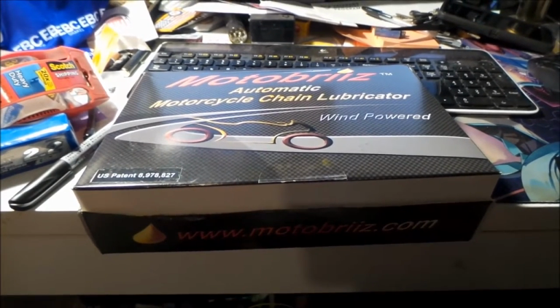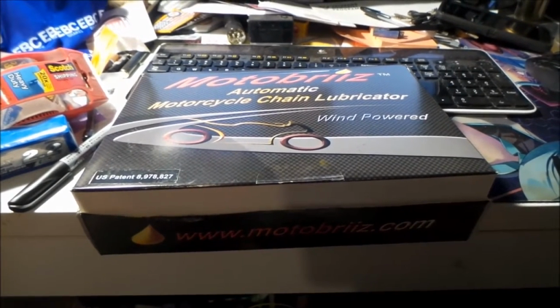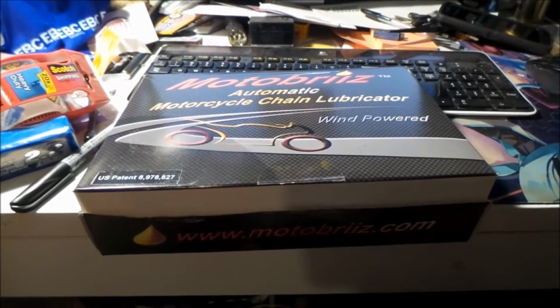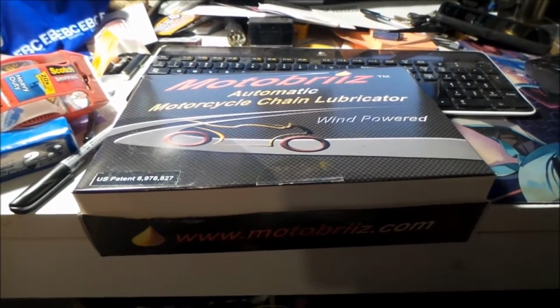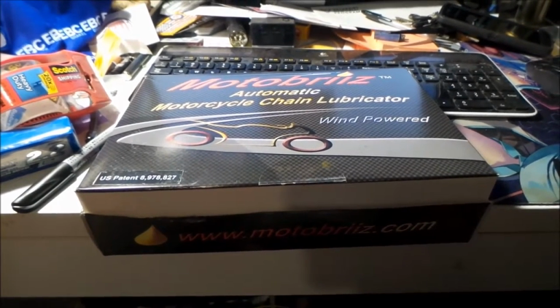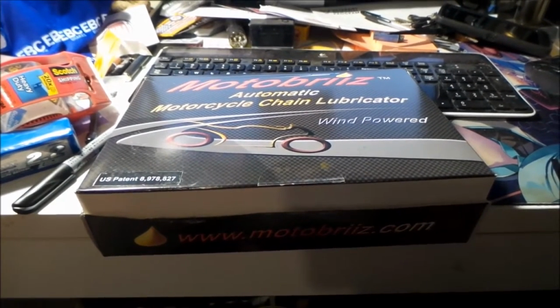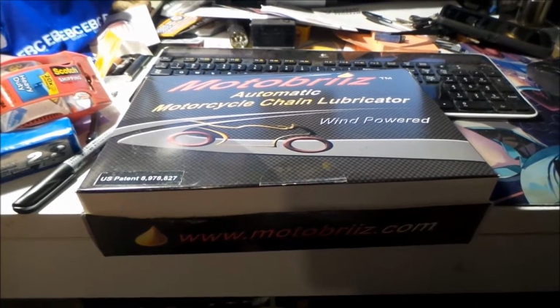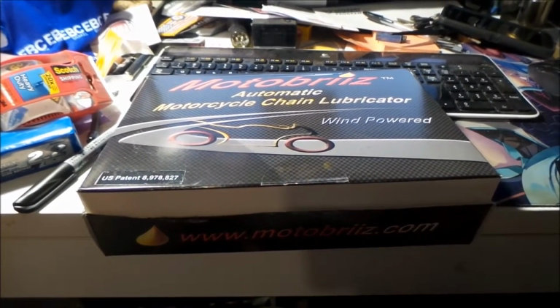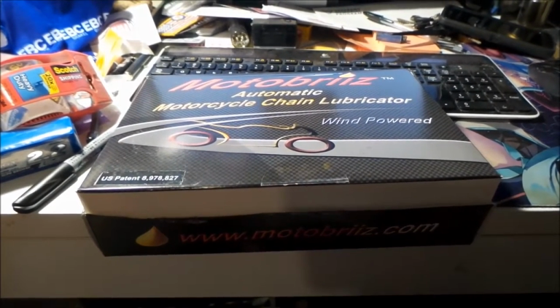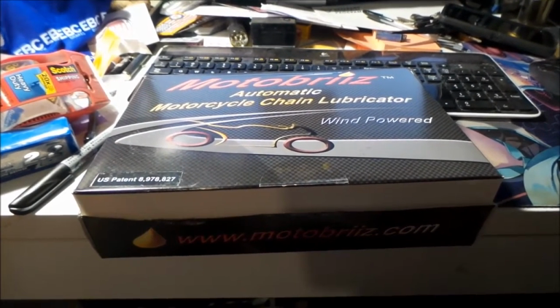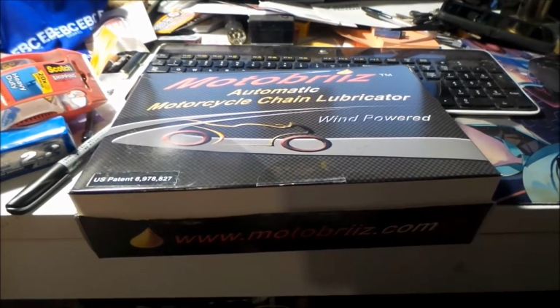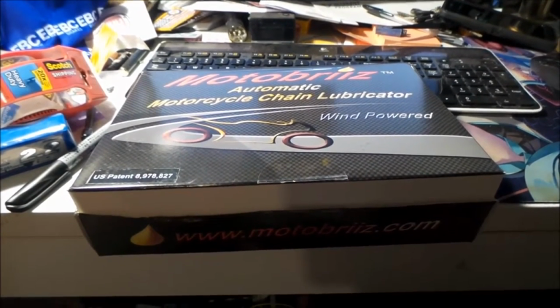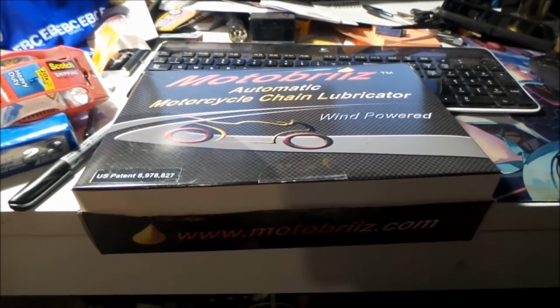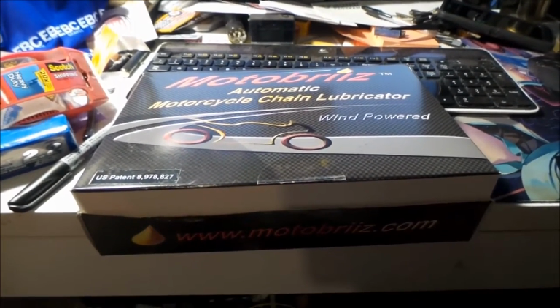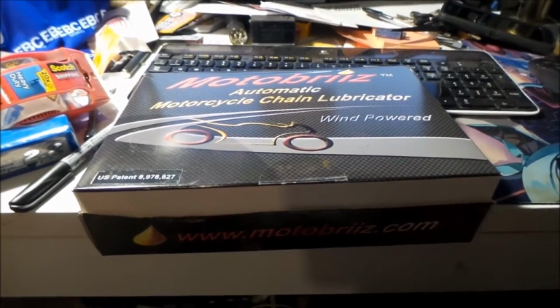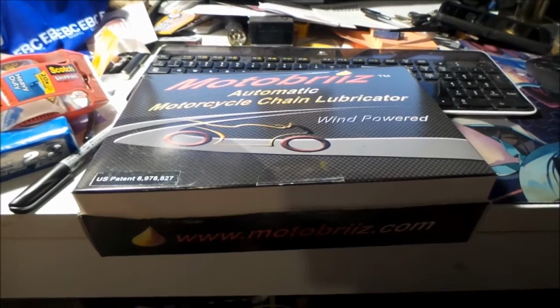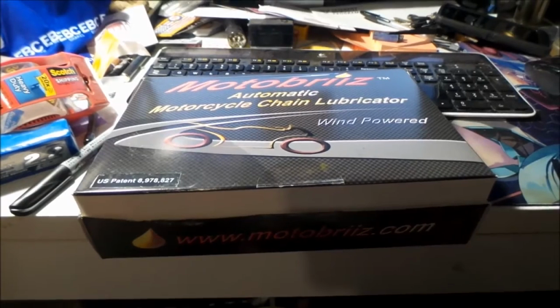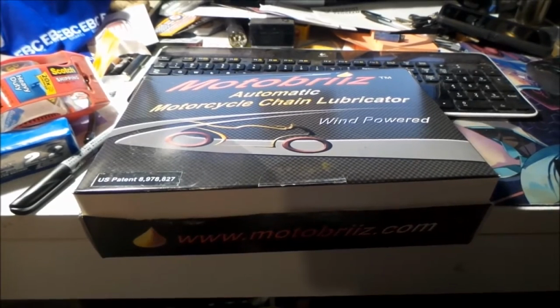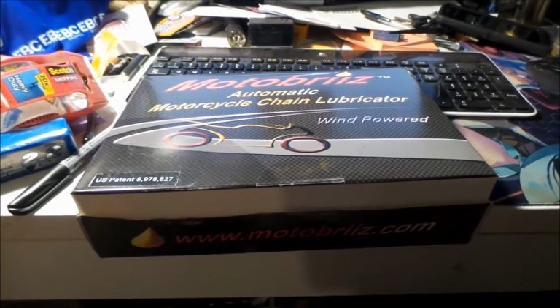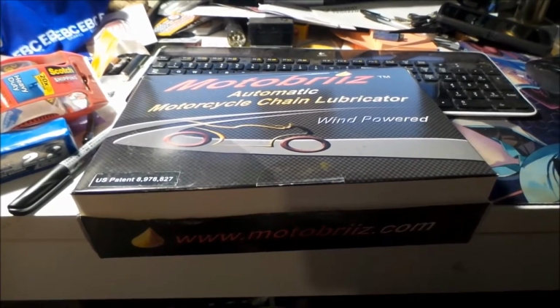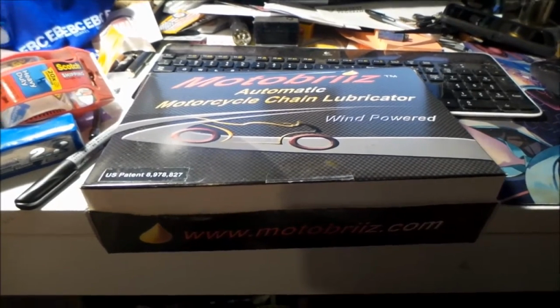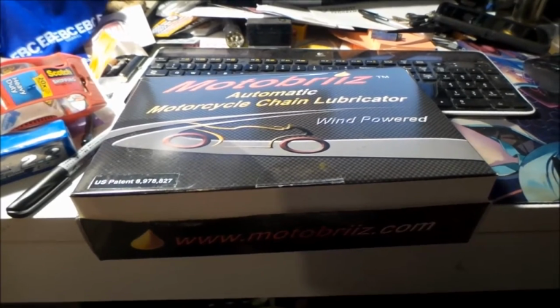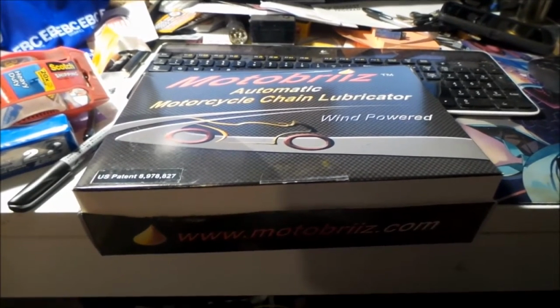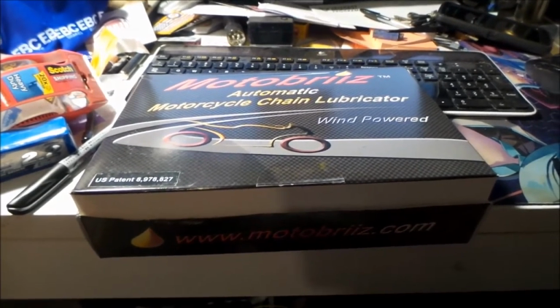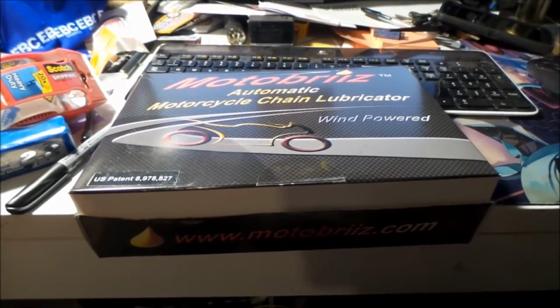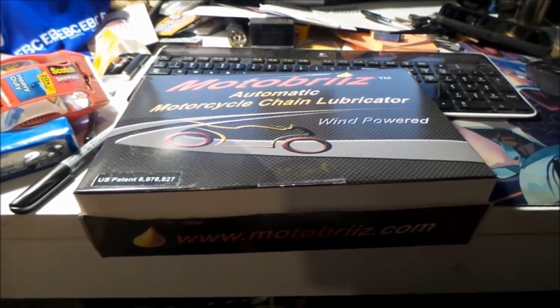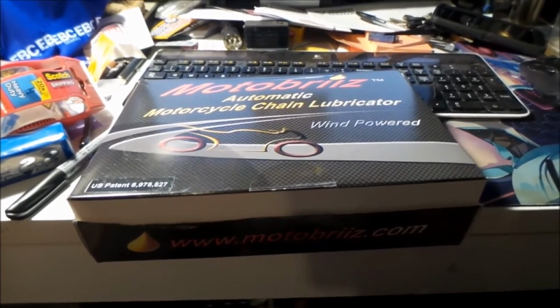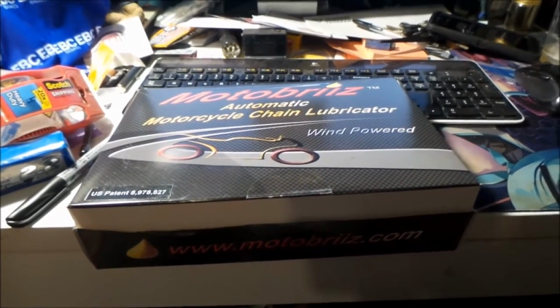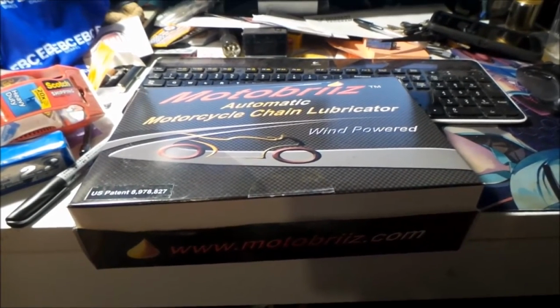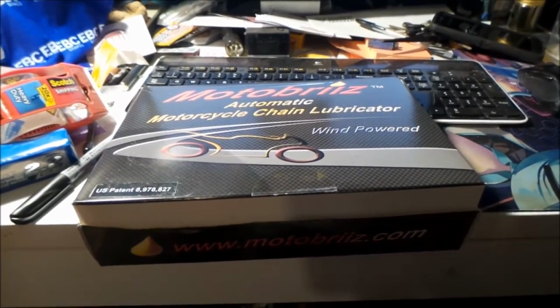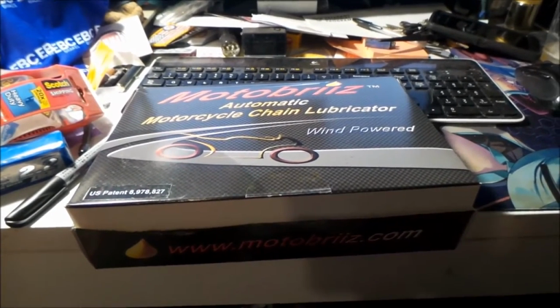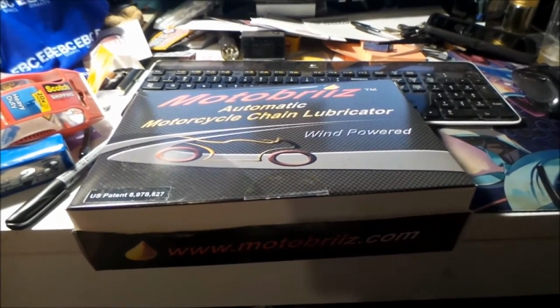What I do right now is I carry cans of lubricant with me and that's what I put on every couple days.